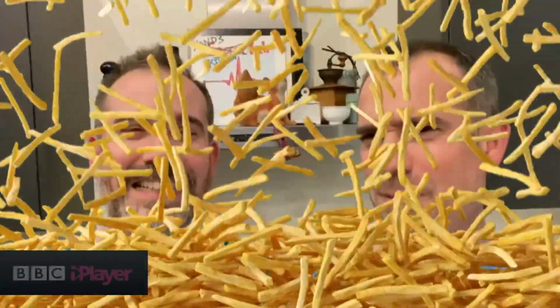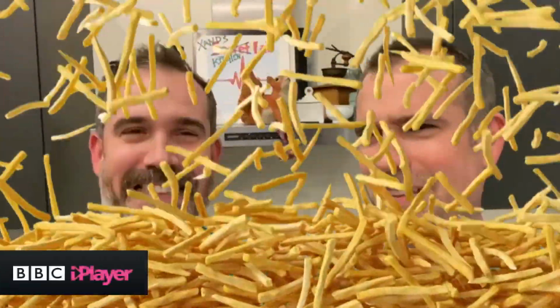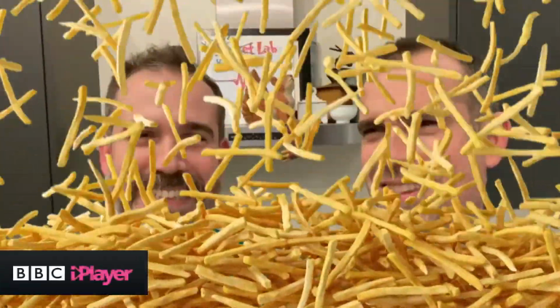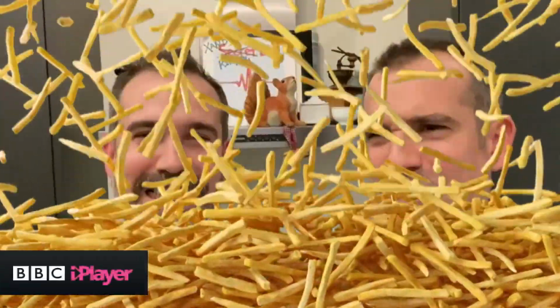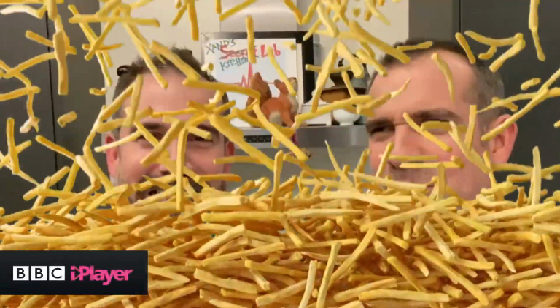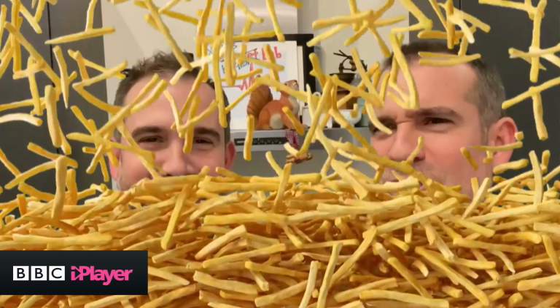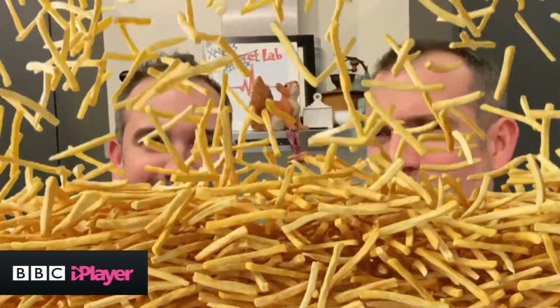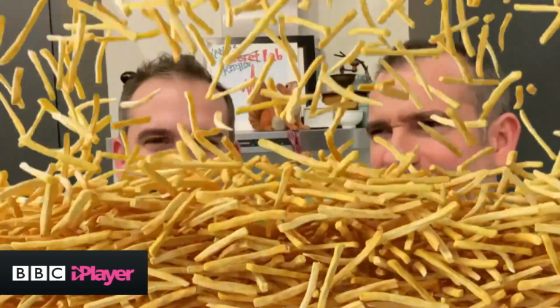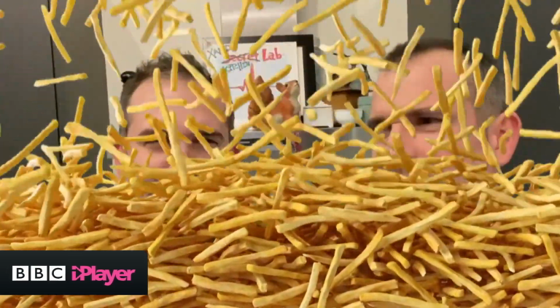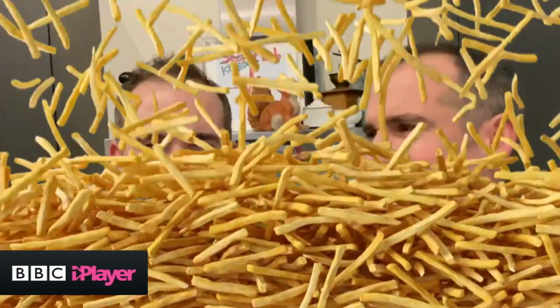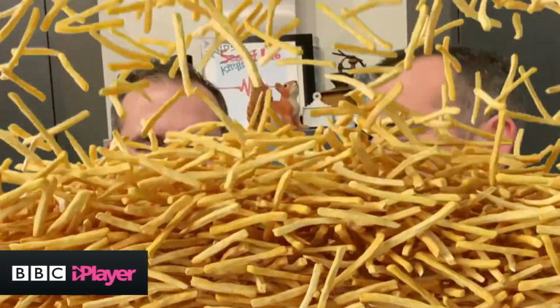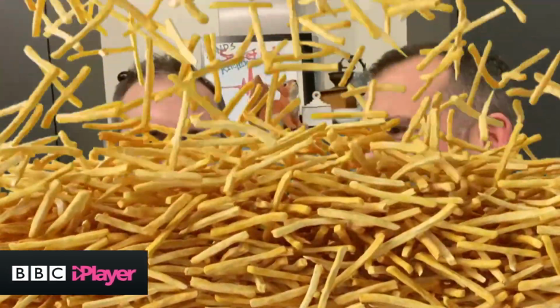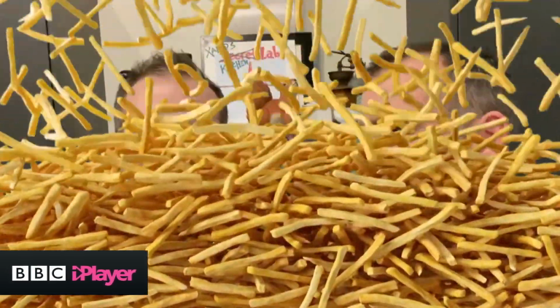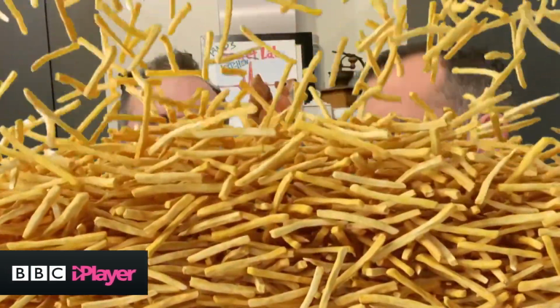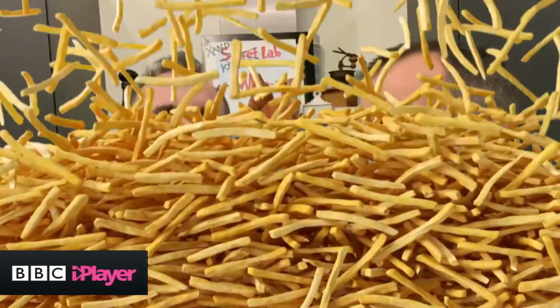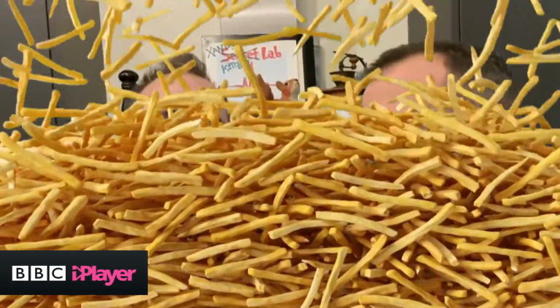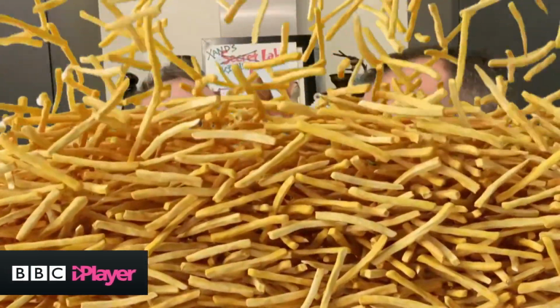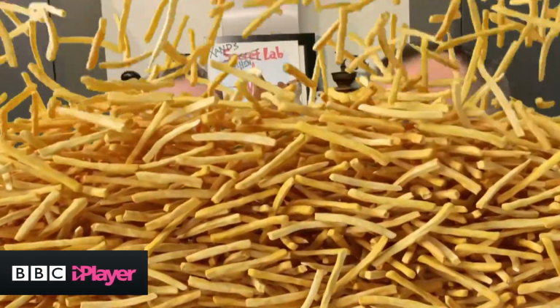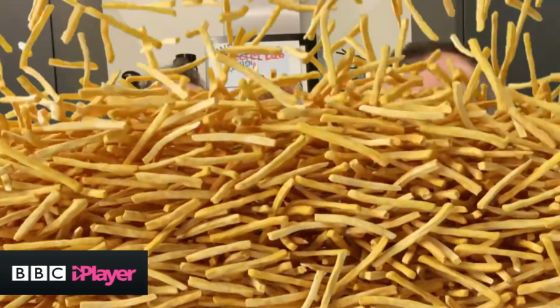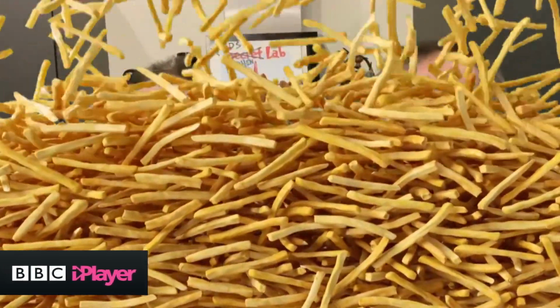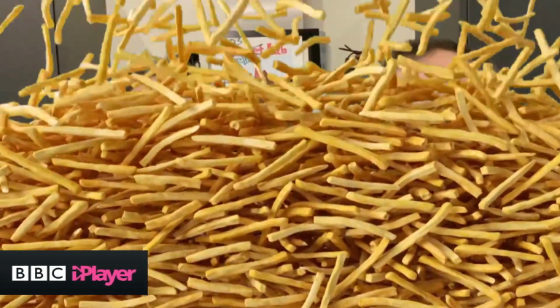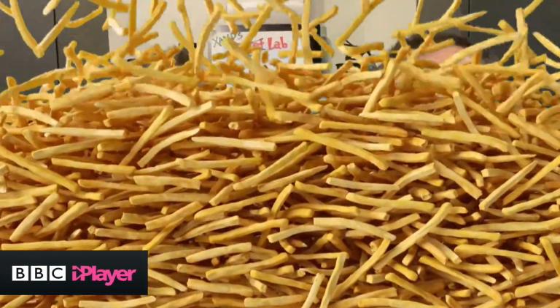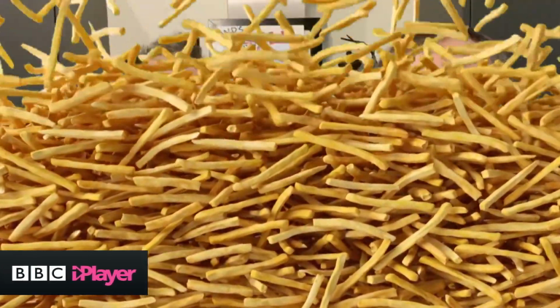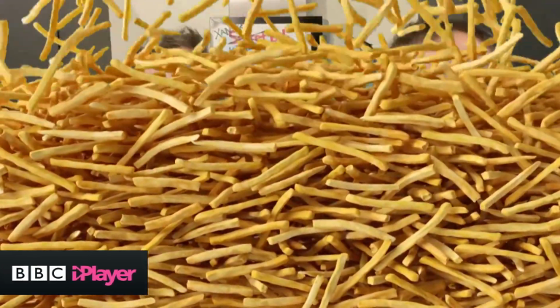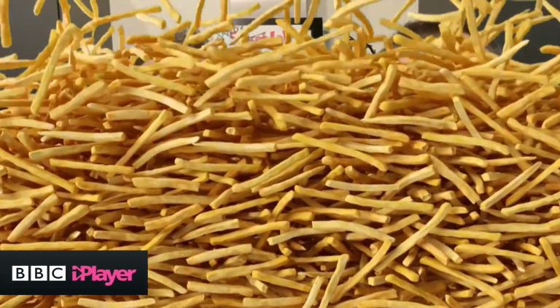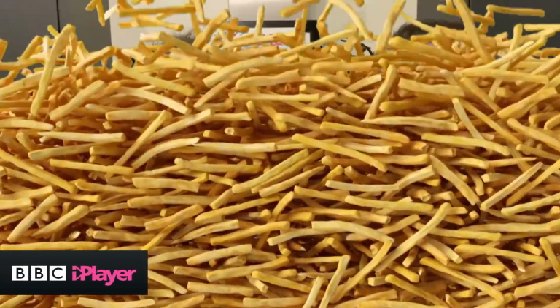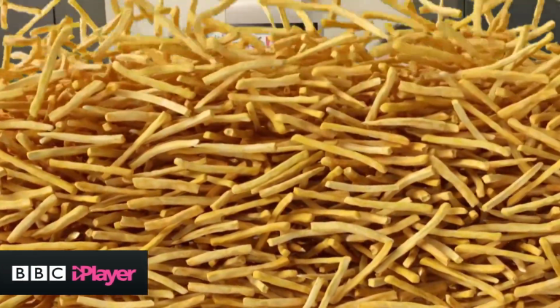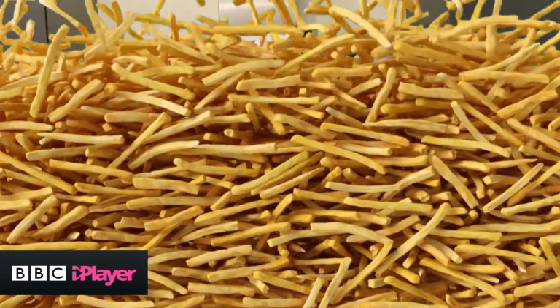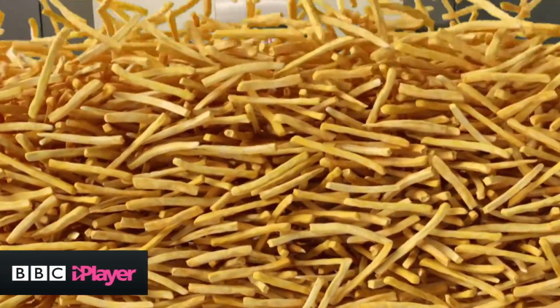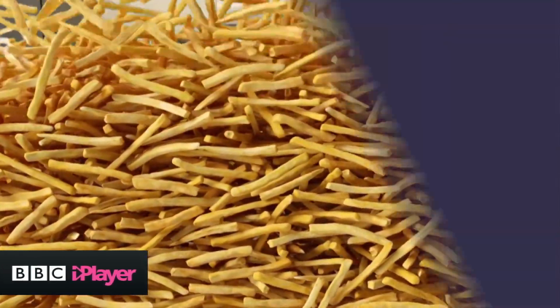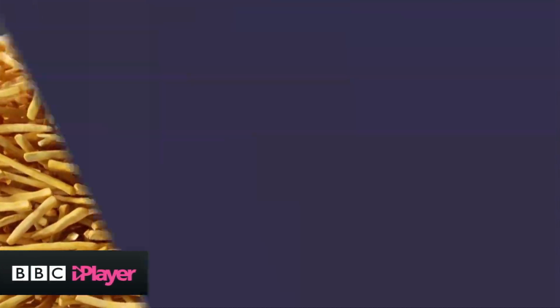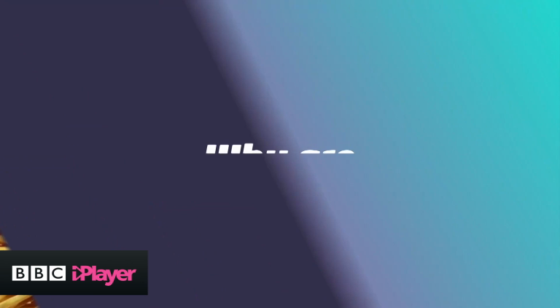Yeah, but then the chips are soggy. Soggy chips! Oh, no!